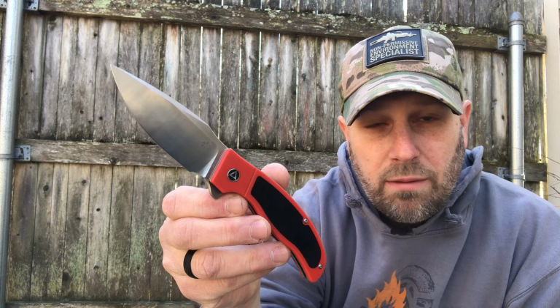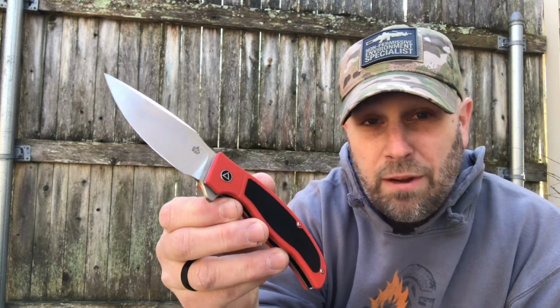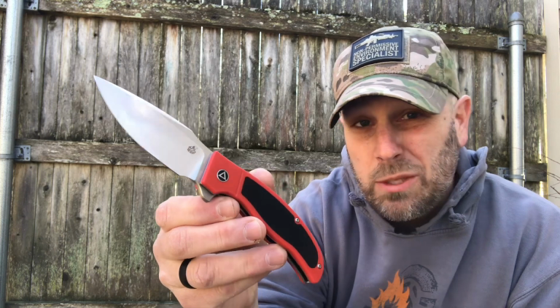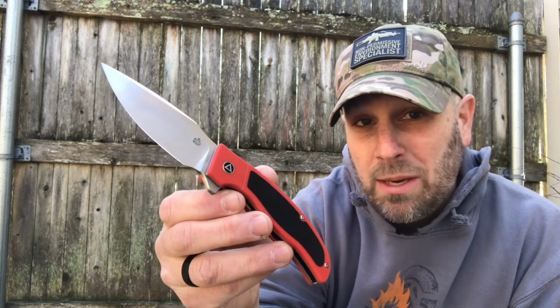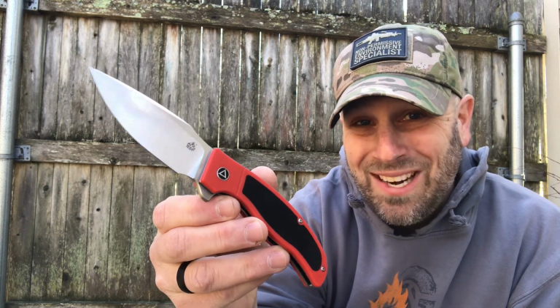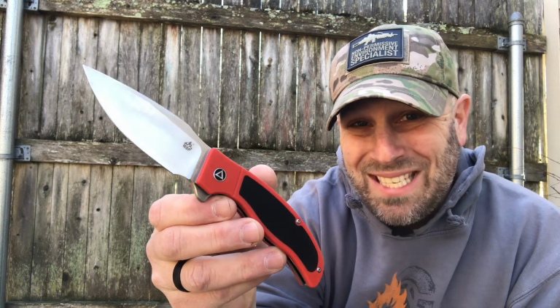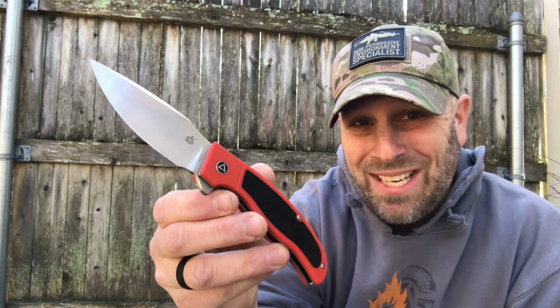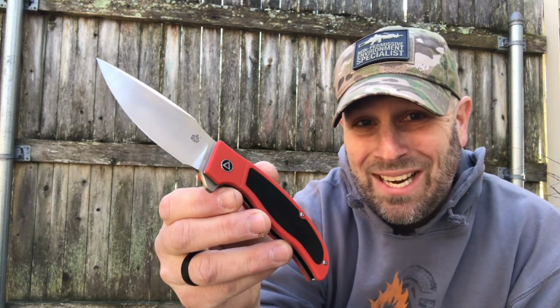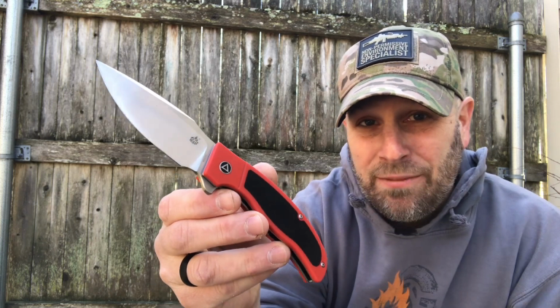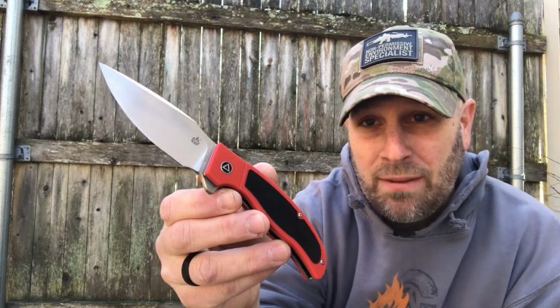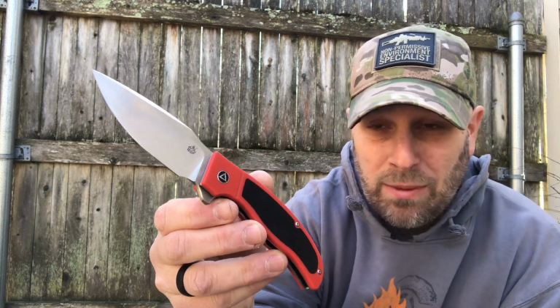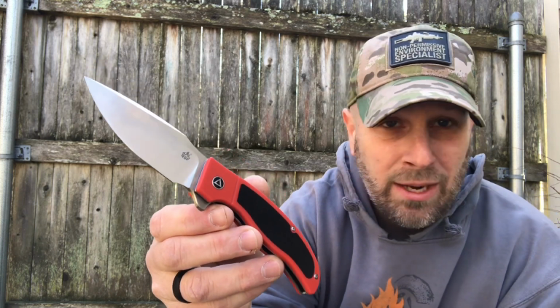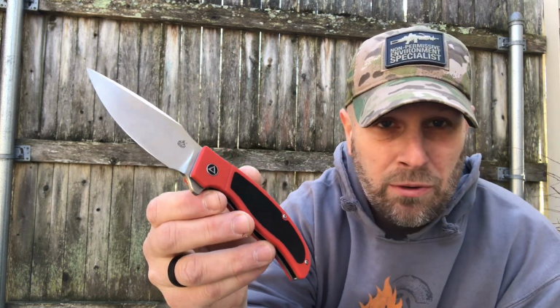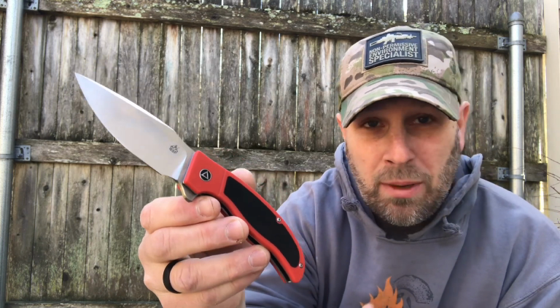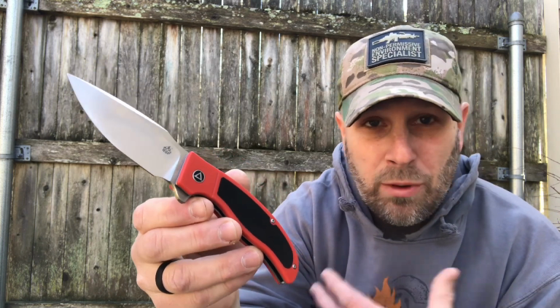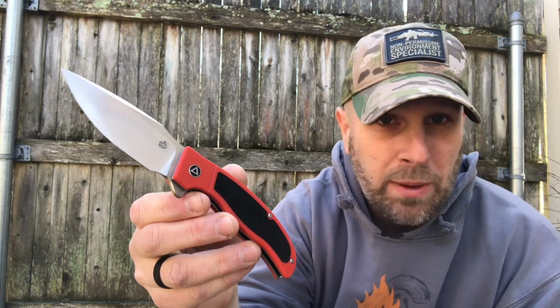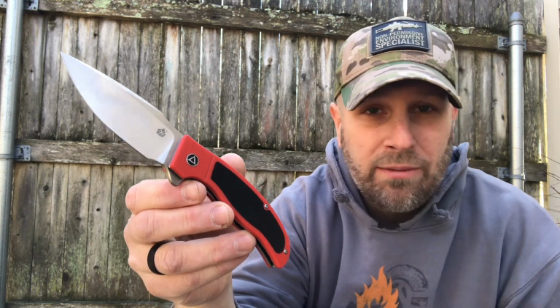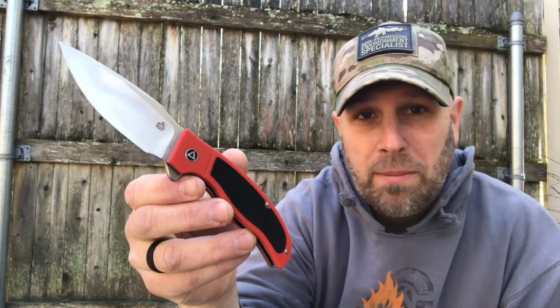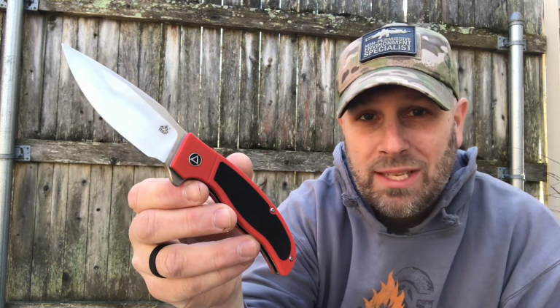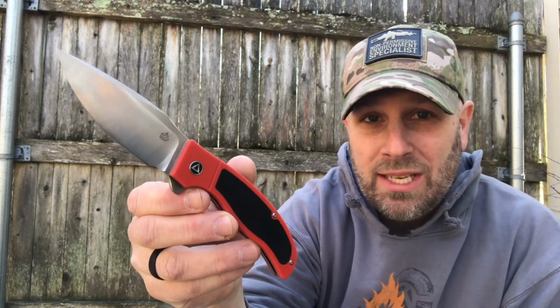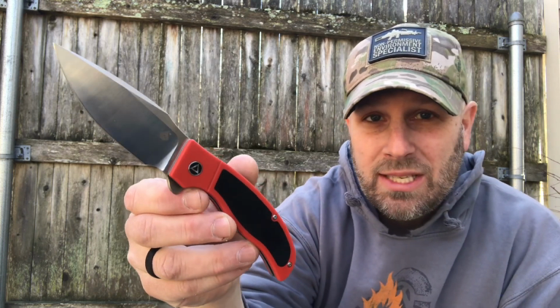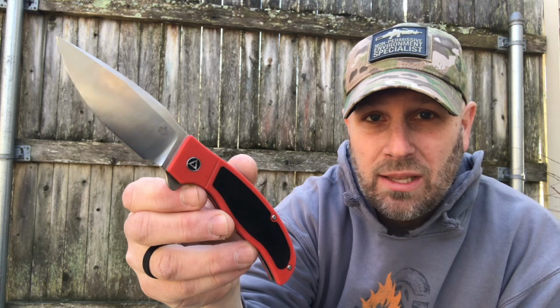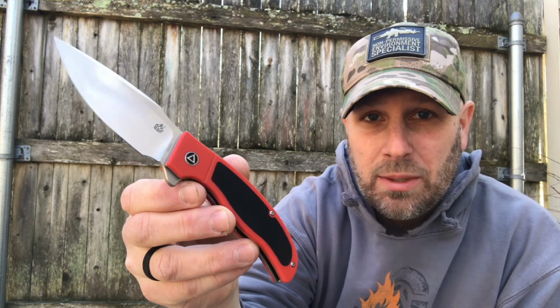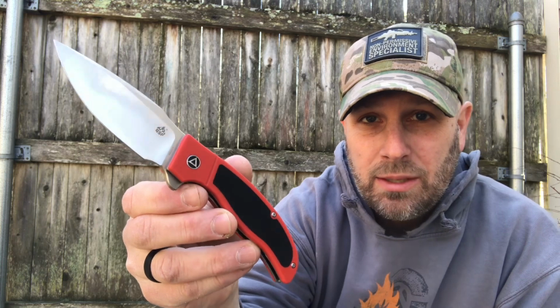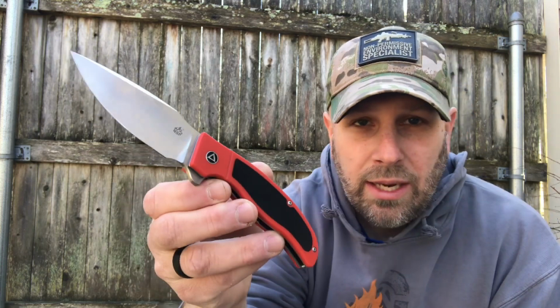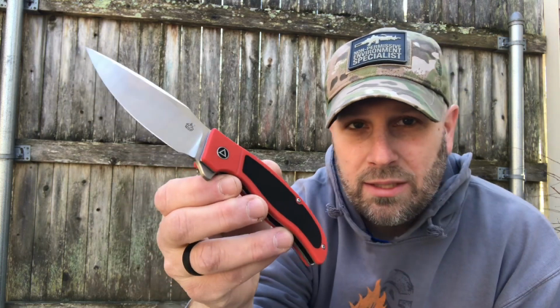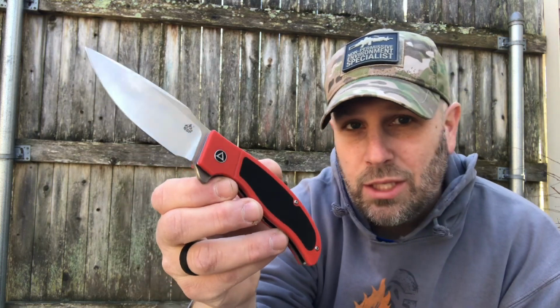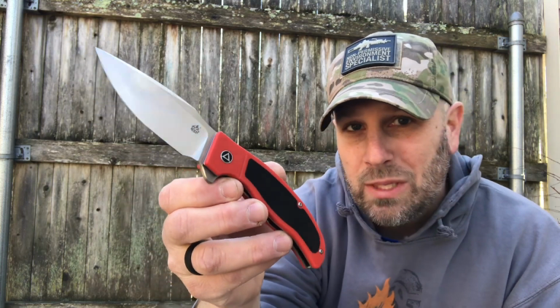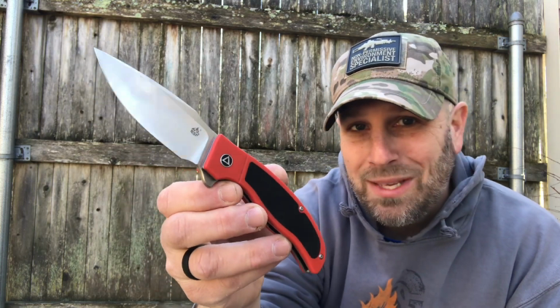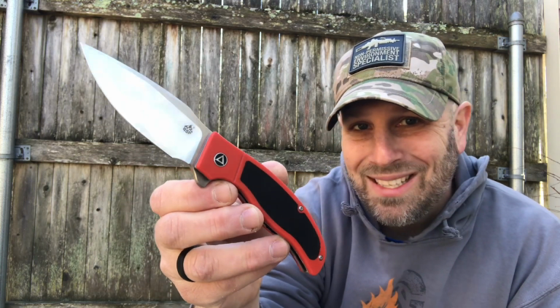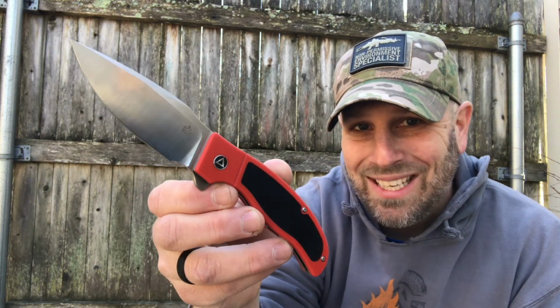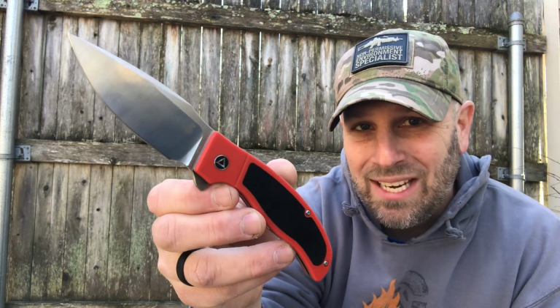Value for this one is coming in at $79.95, so right there you're above what you're paying for the monthly EDC club. This is the QSP Legatus.